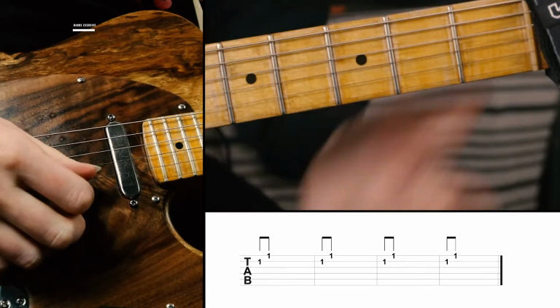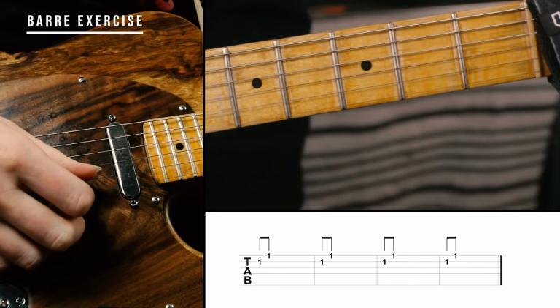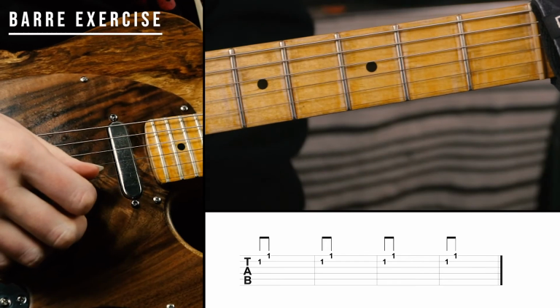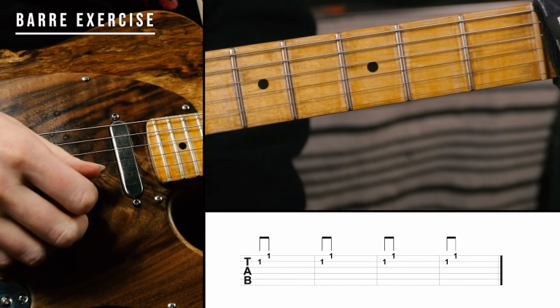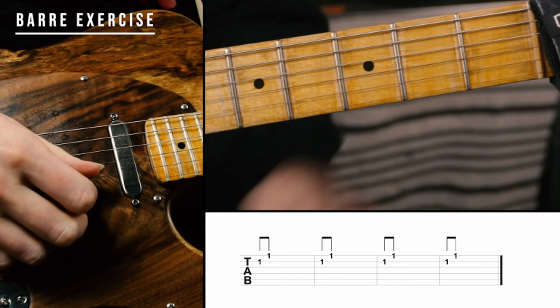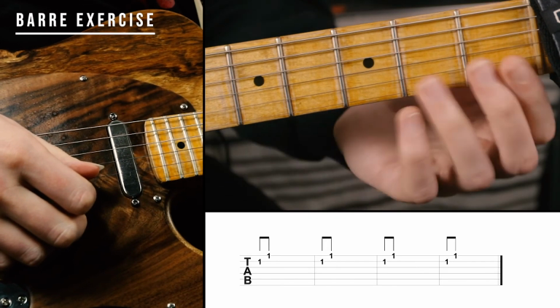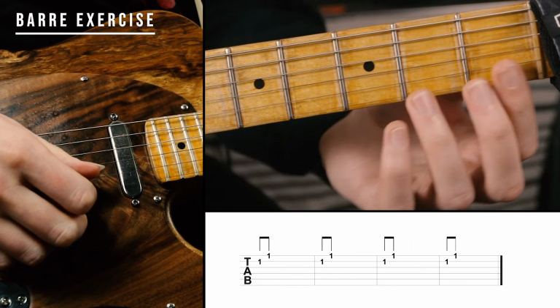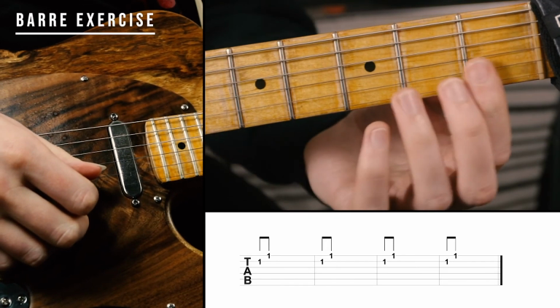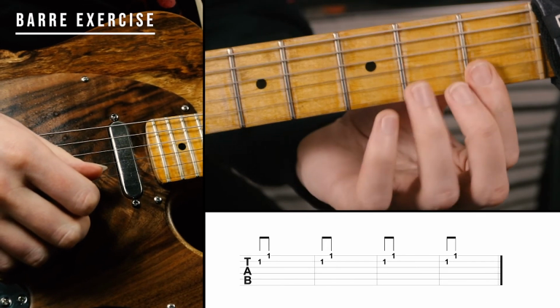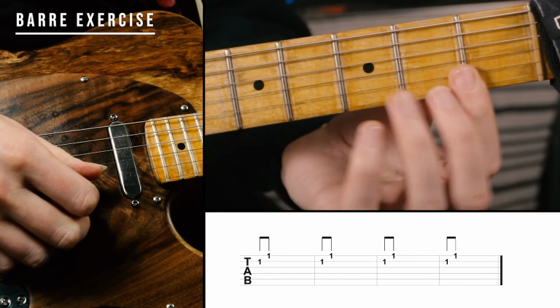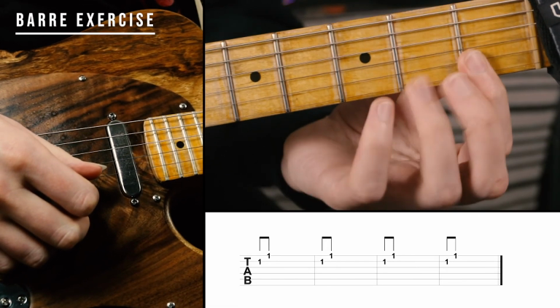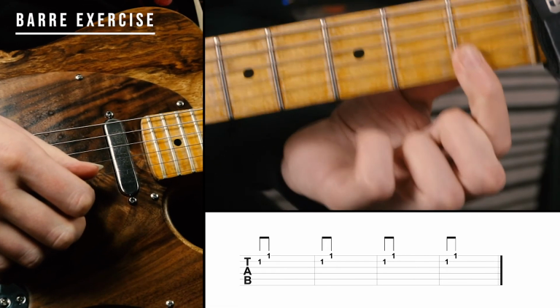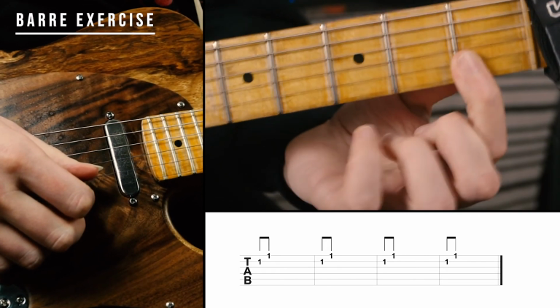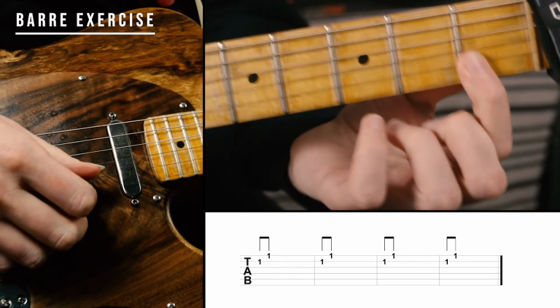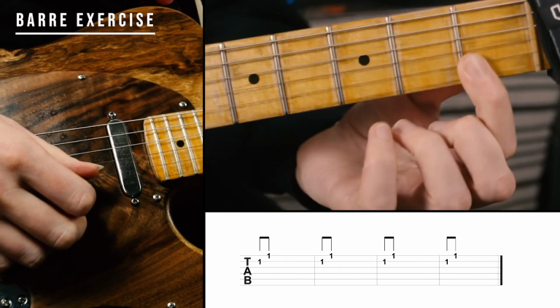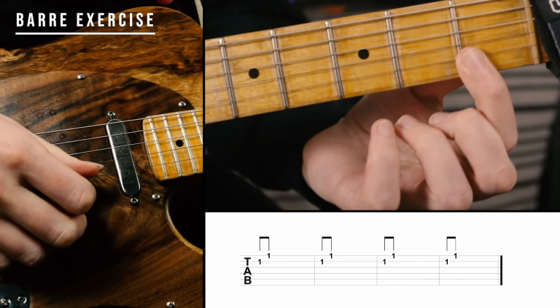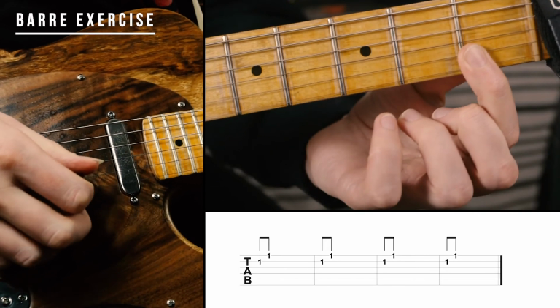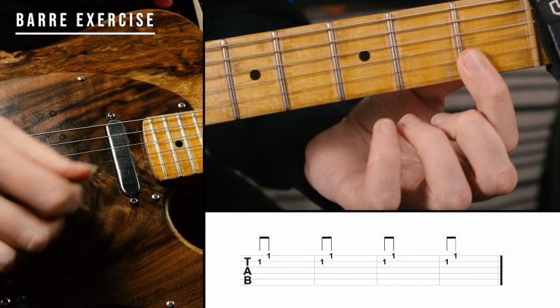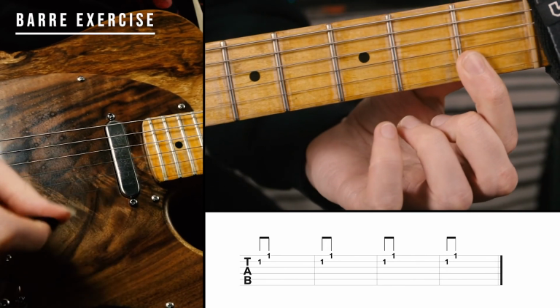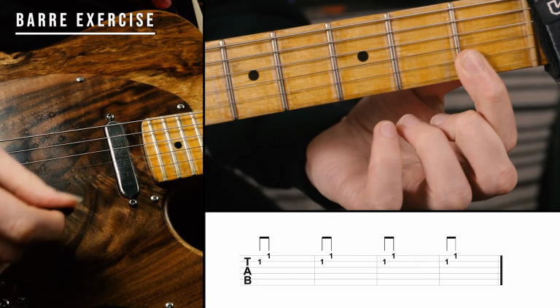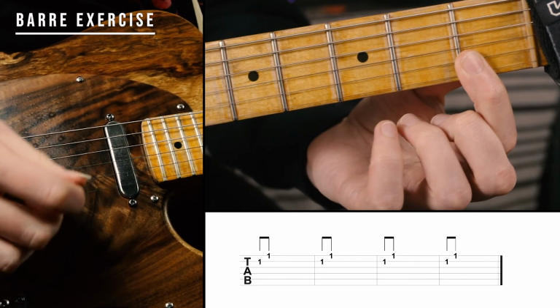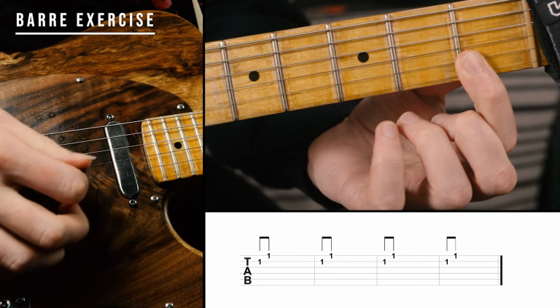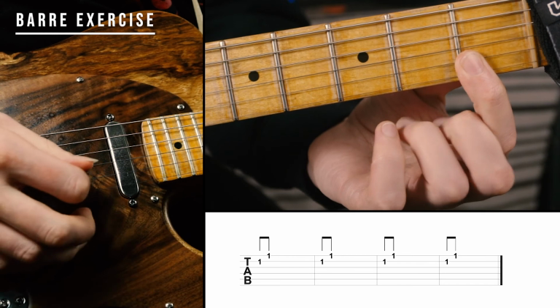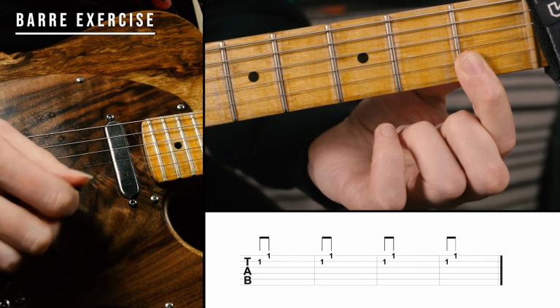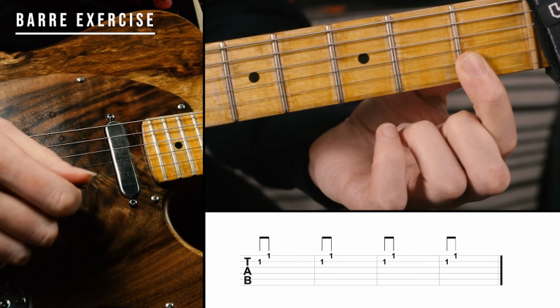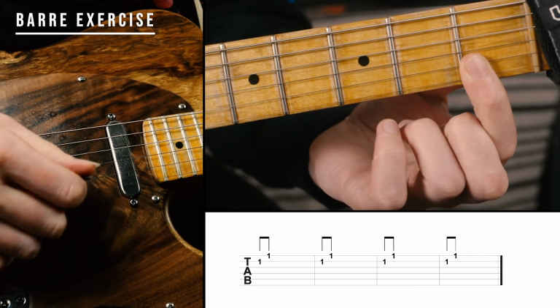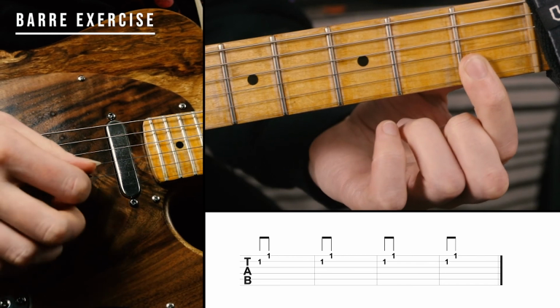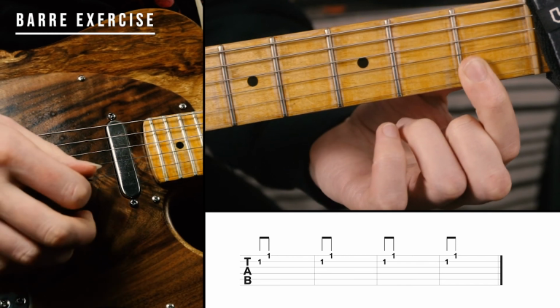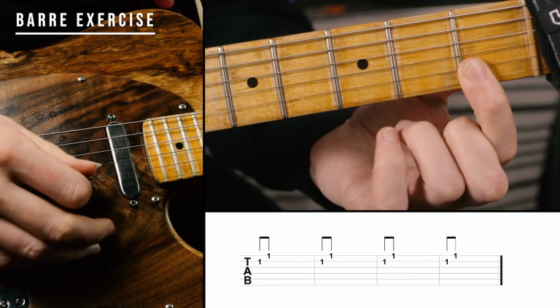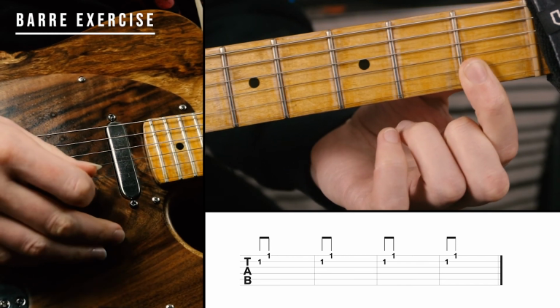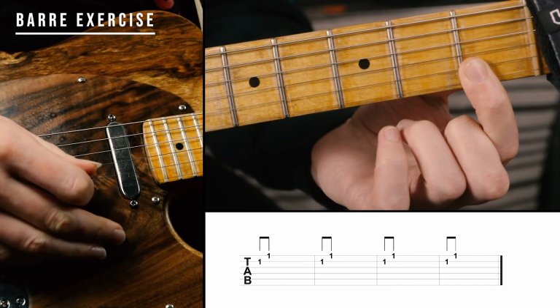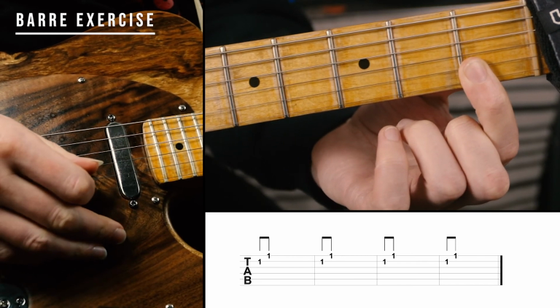Last is our bar exercise. We're going to do a small bar on fret 1 of strings 1 and 2, and play strings 2 and 1.